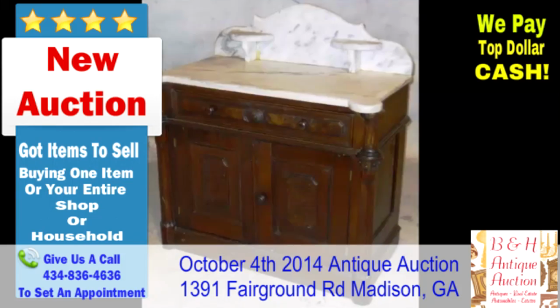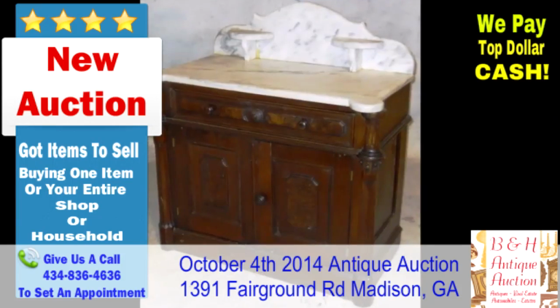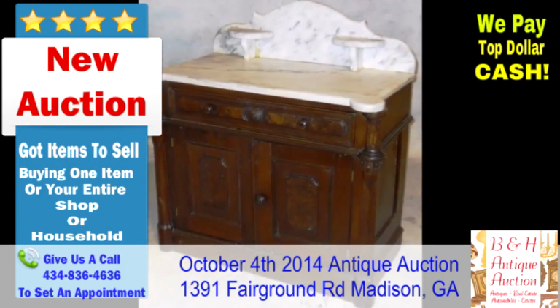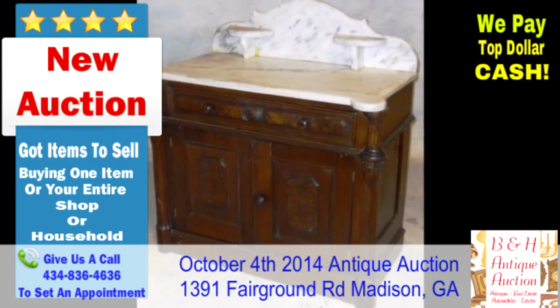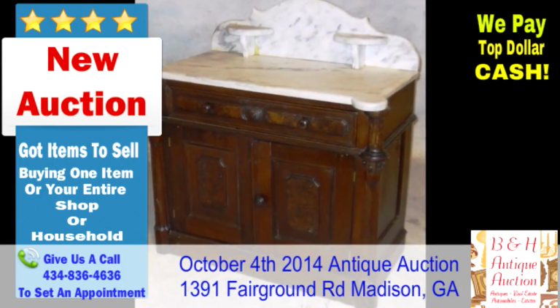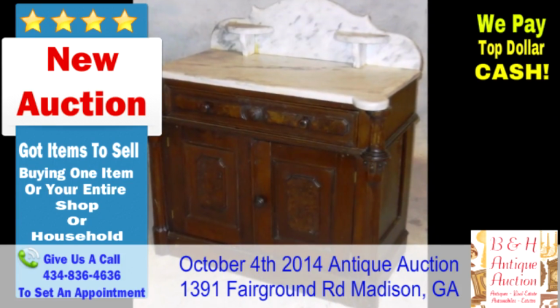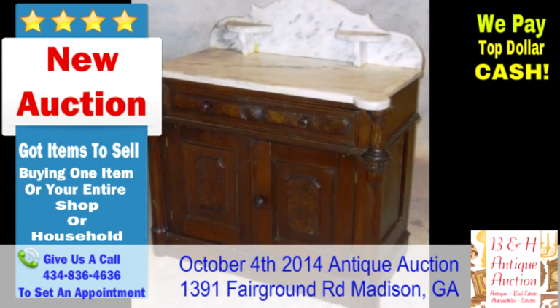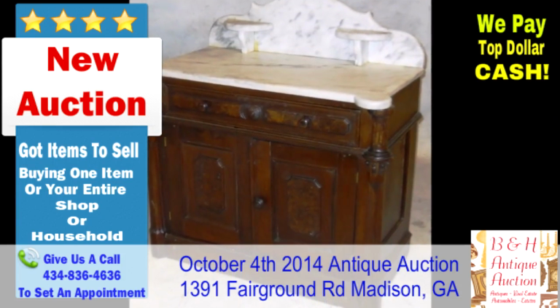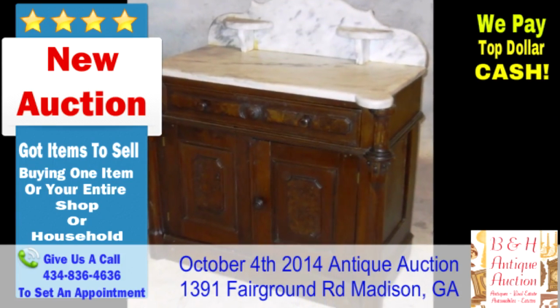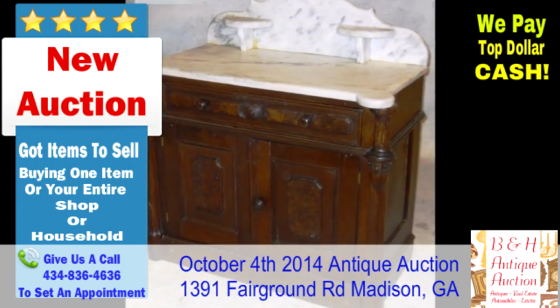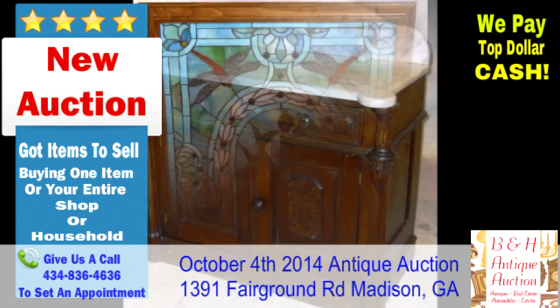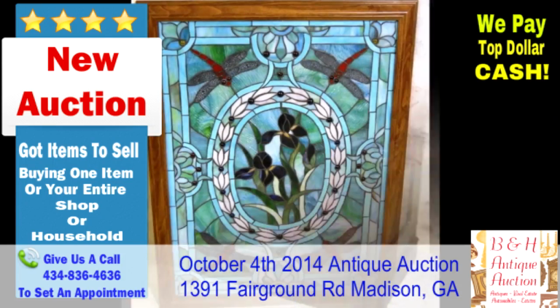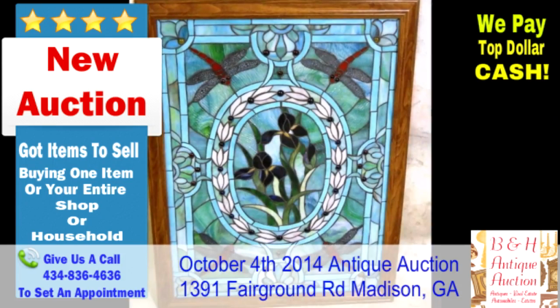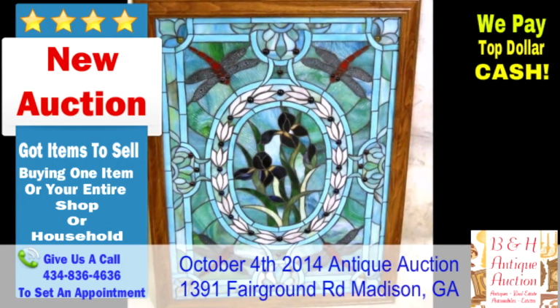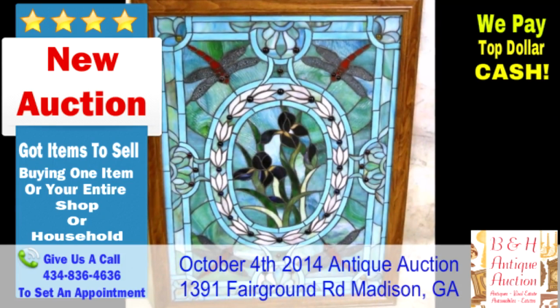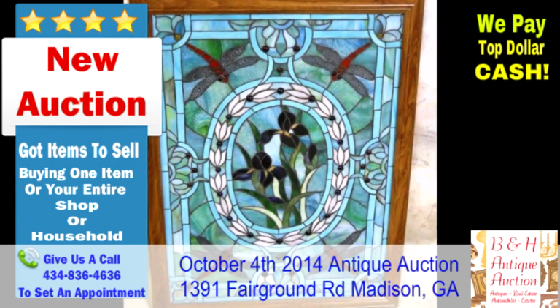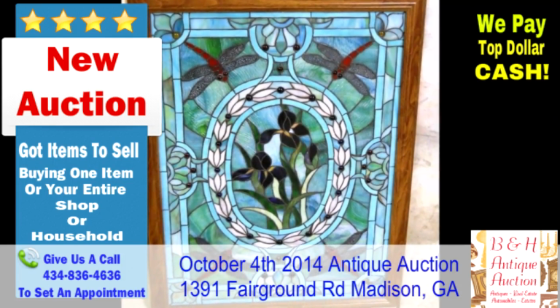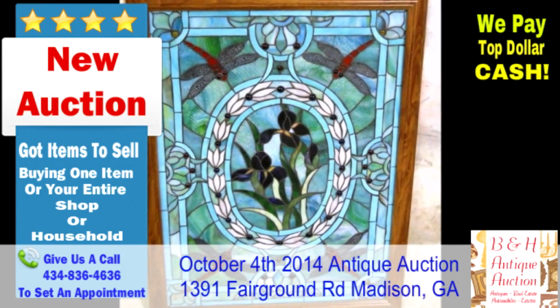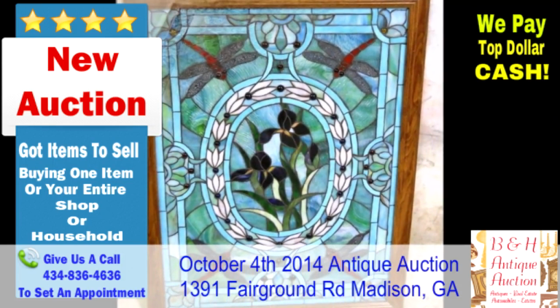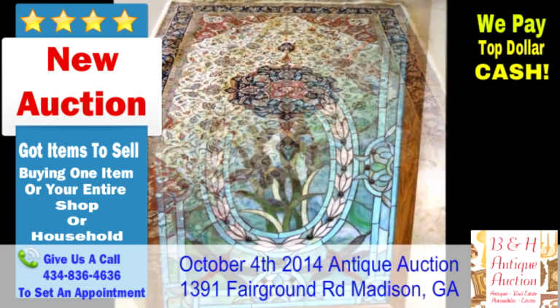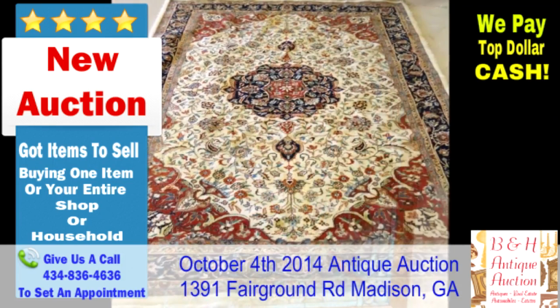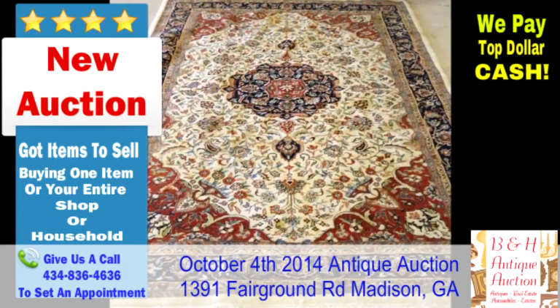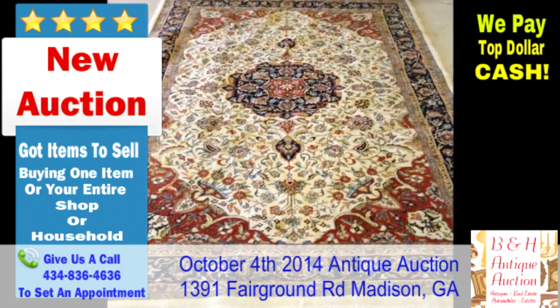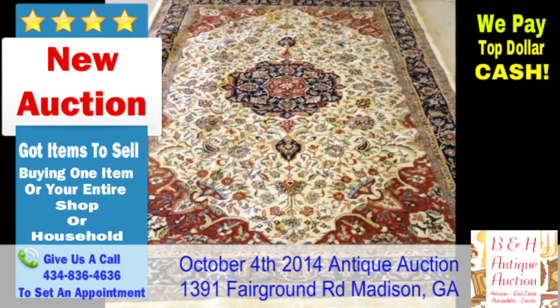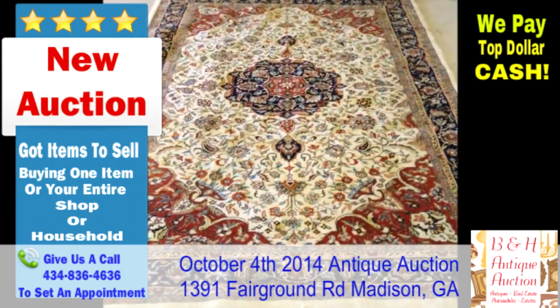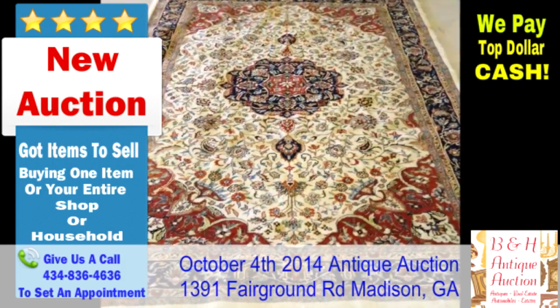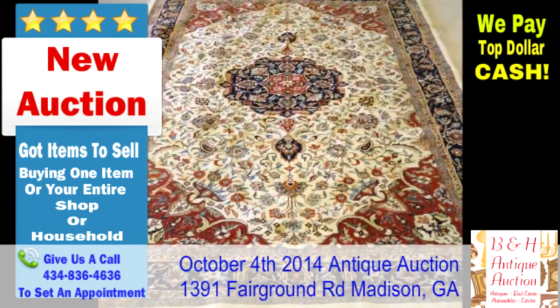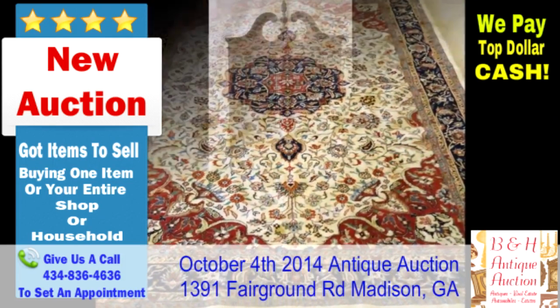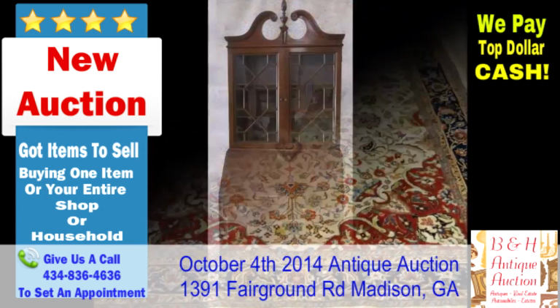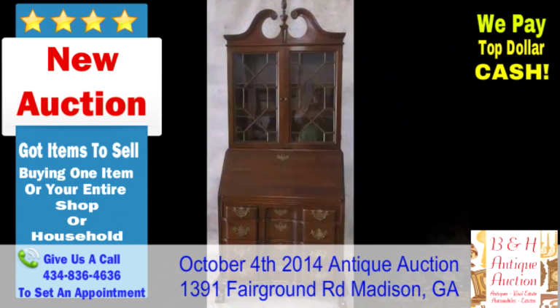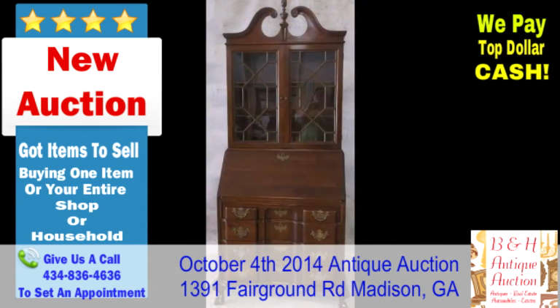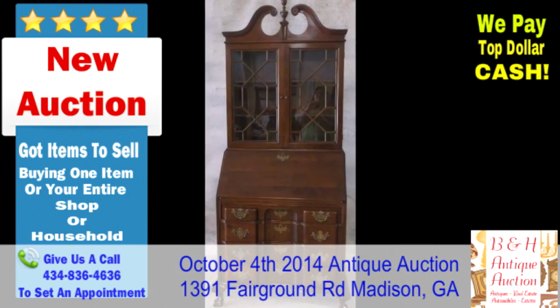Antique Estate Auction in Madison, Georgia on October 4. Preview starts at 8 a.m. until sale time.